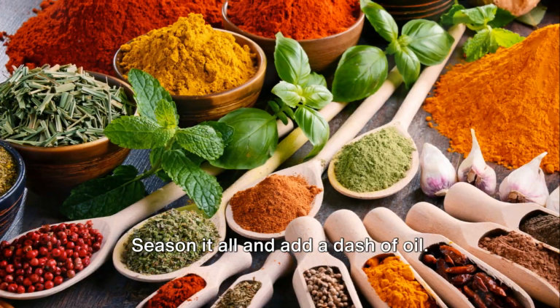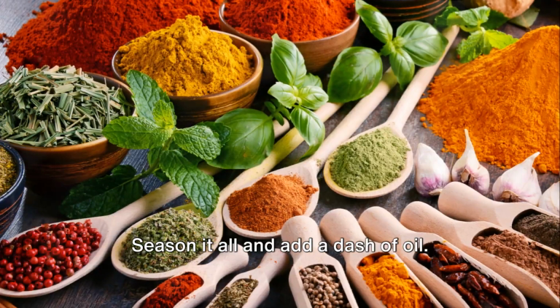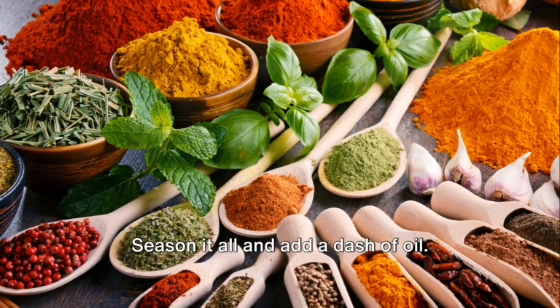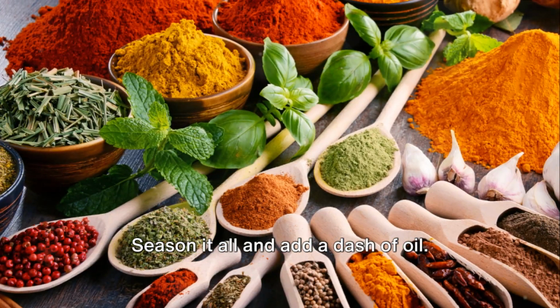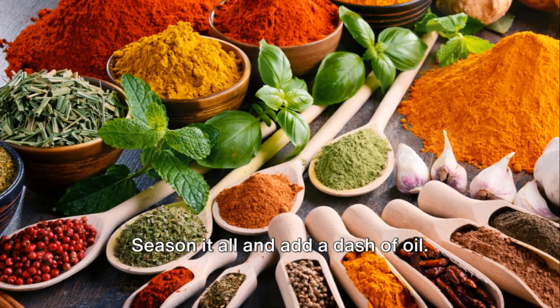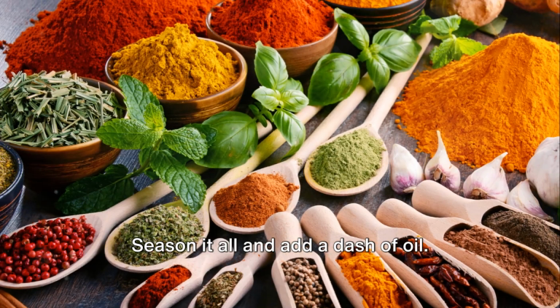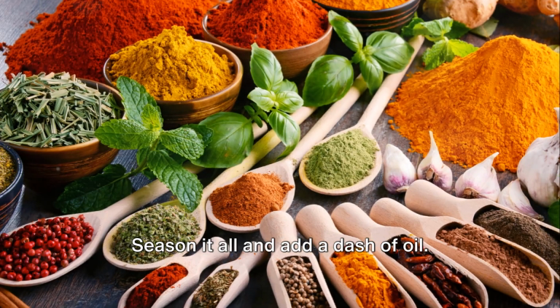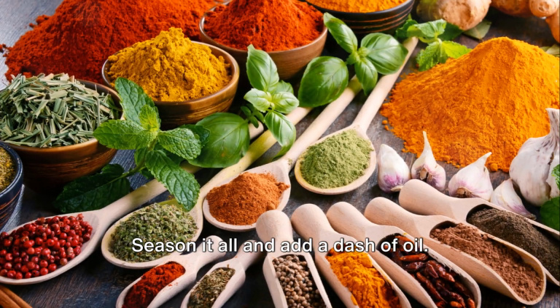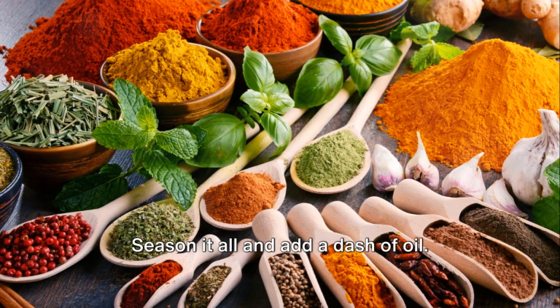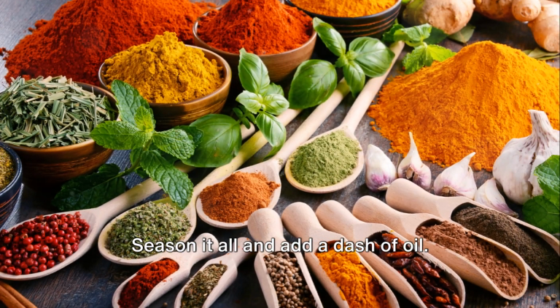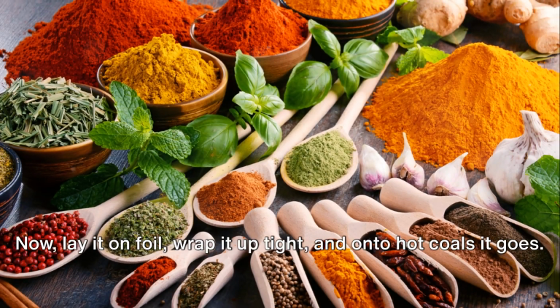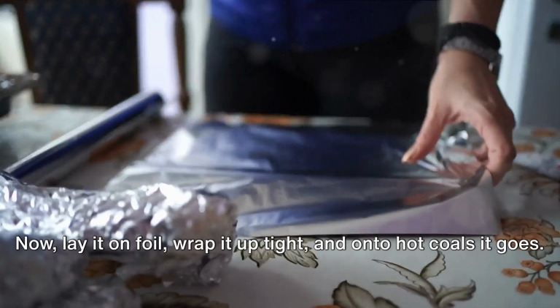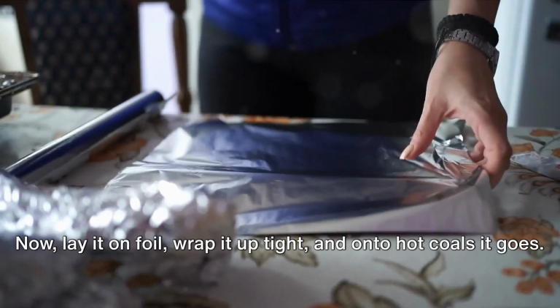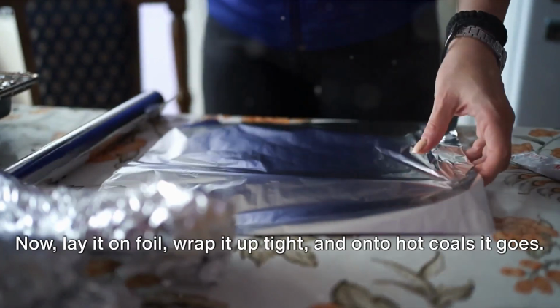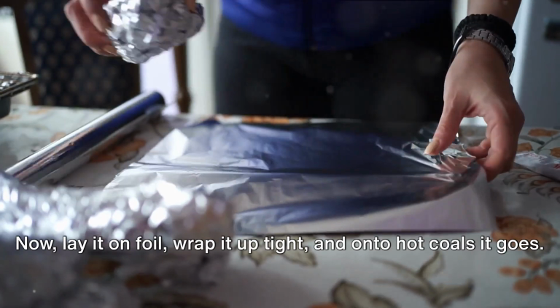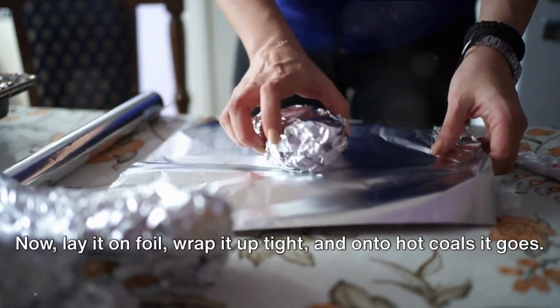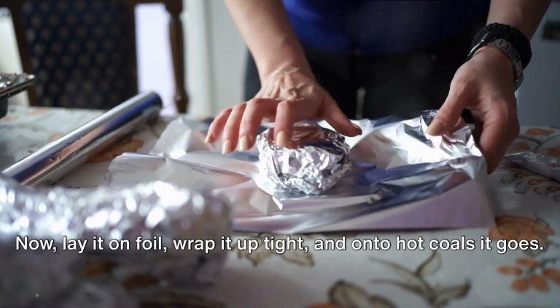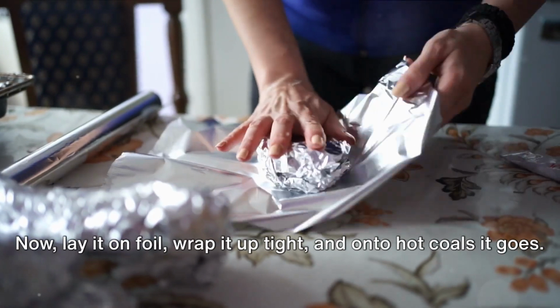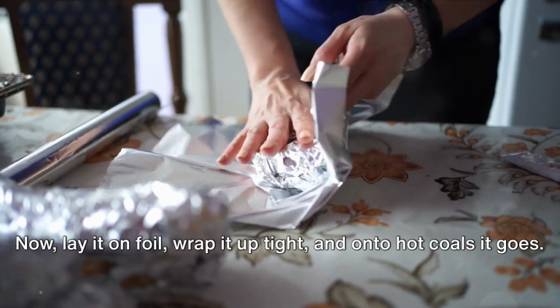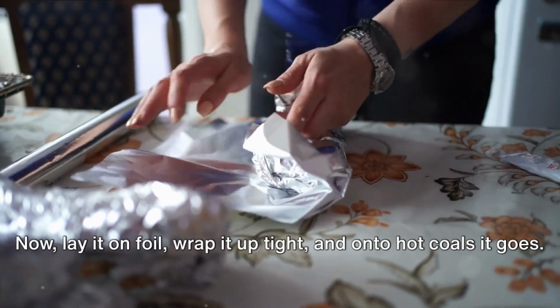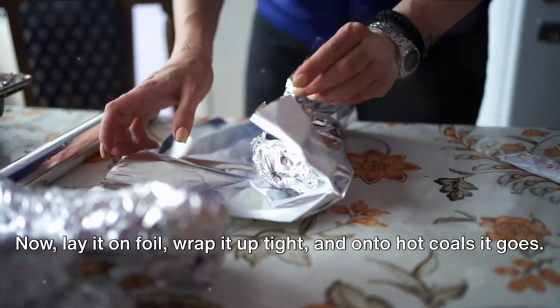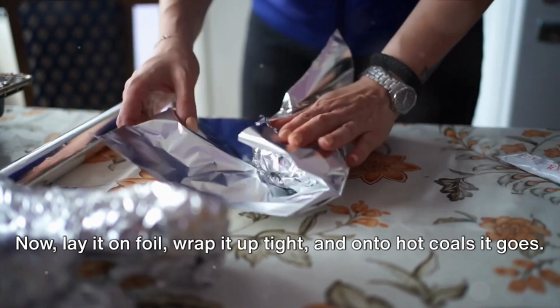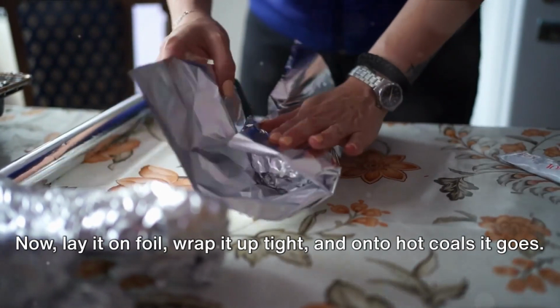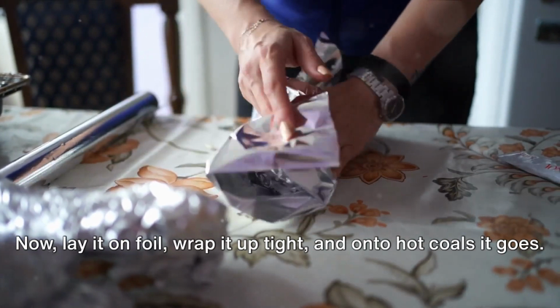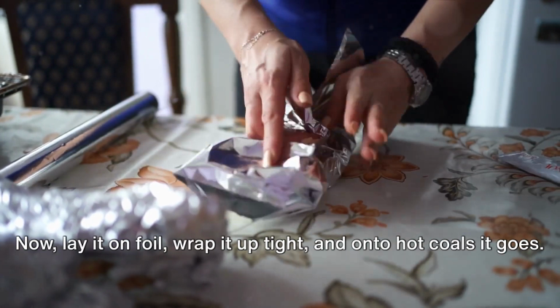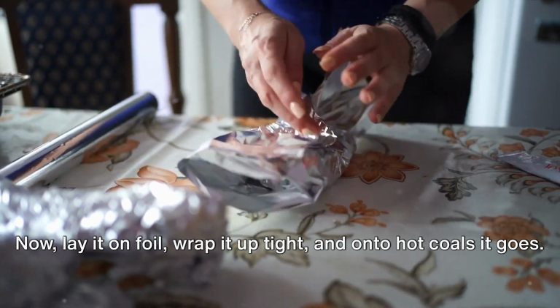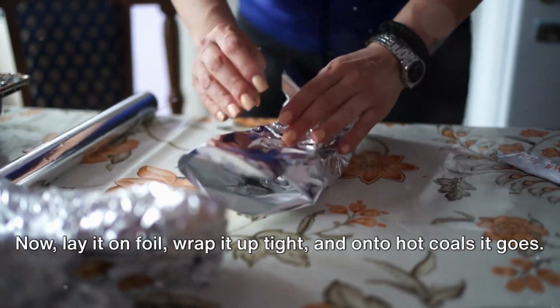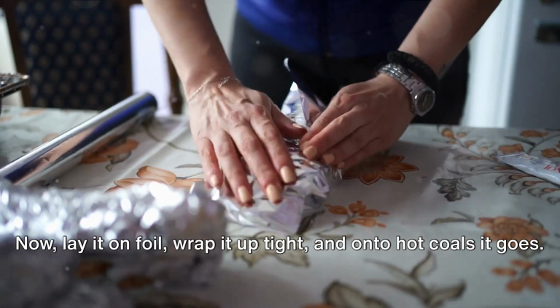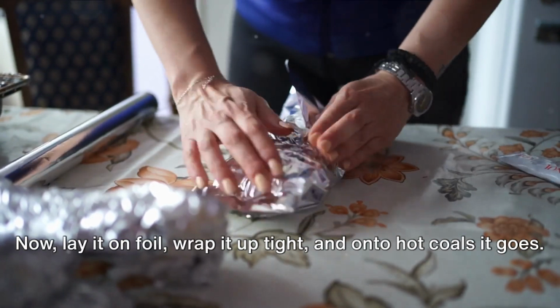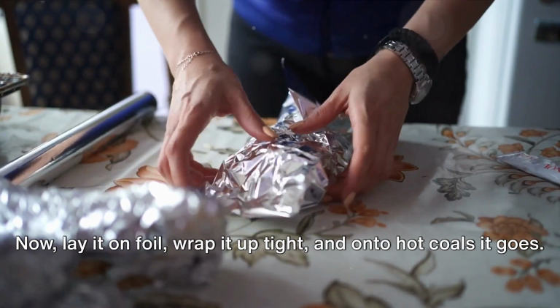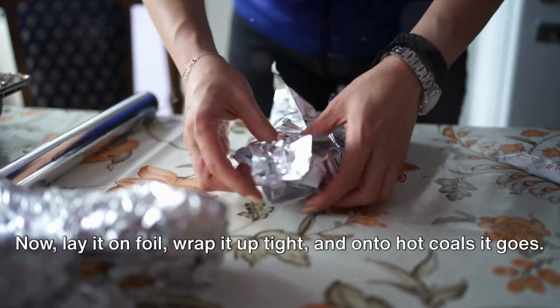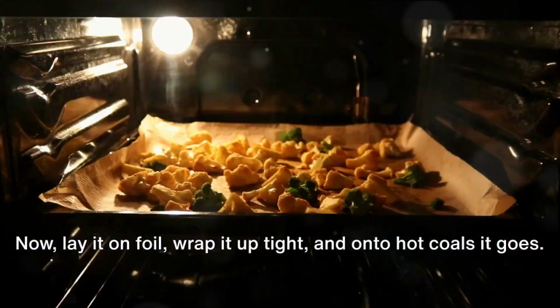Season it all and add a dash of oil. Now lay it on foil, wrap it up tight, and onto hot coals it goes.